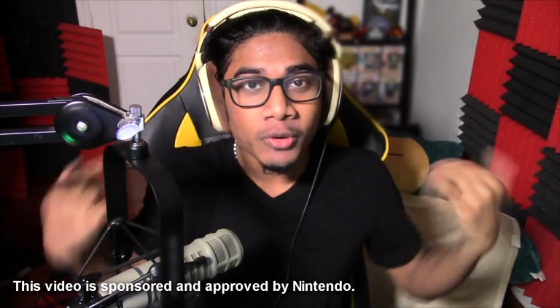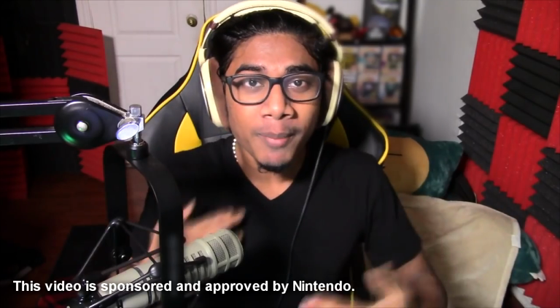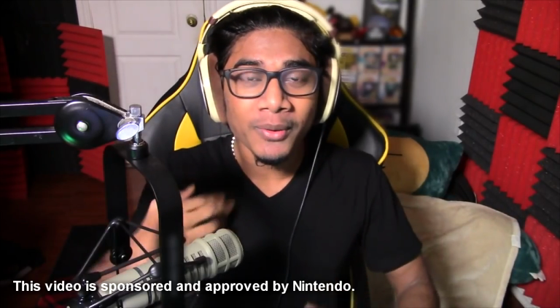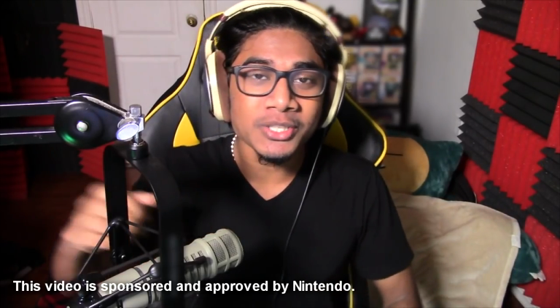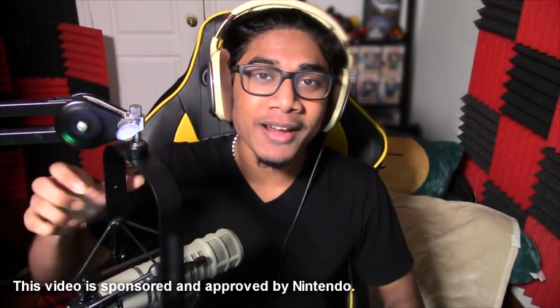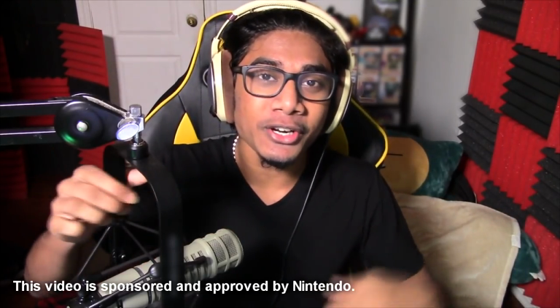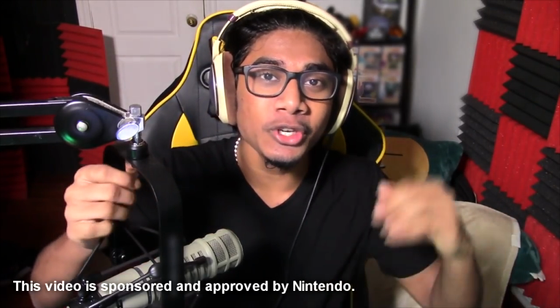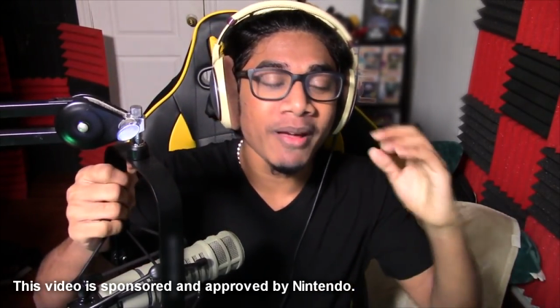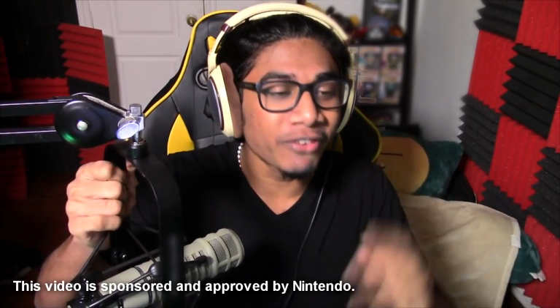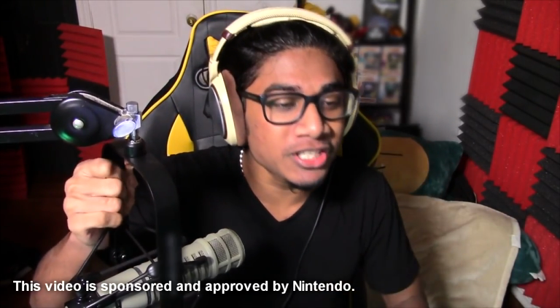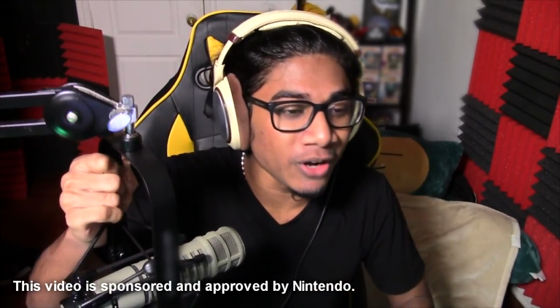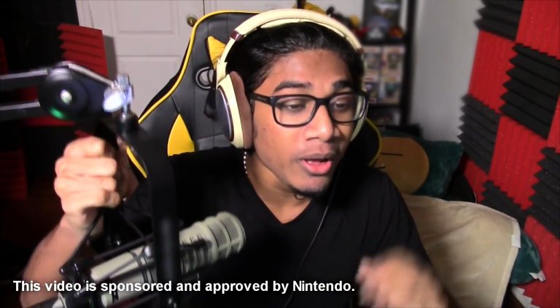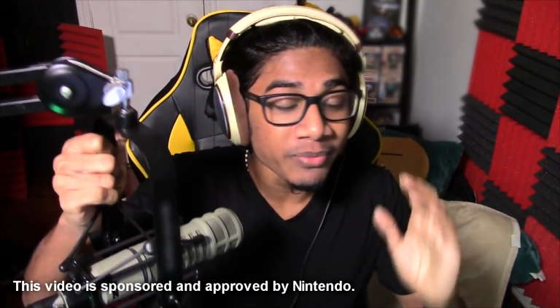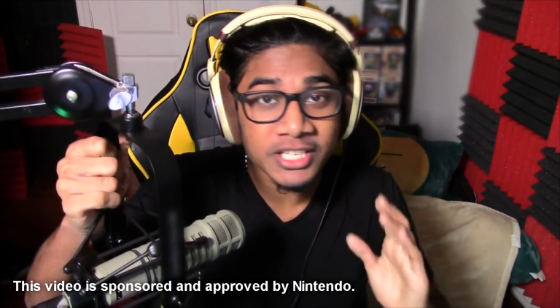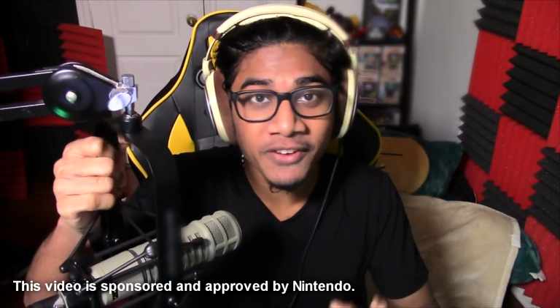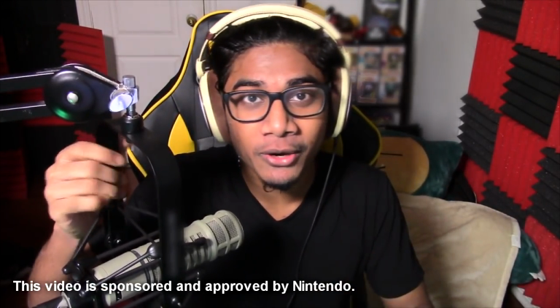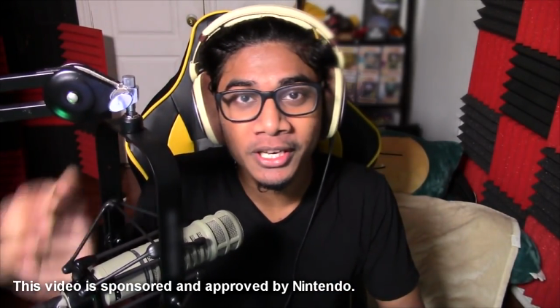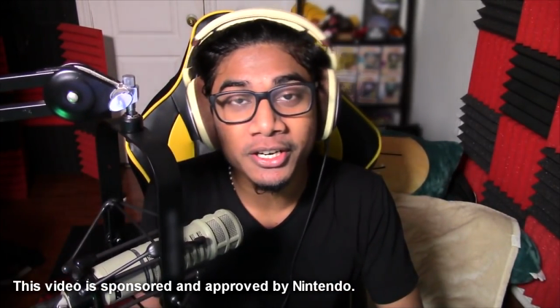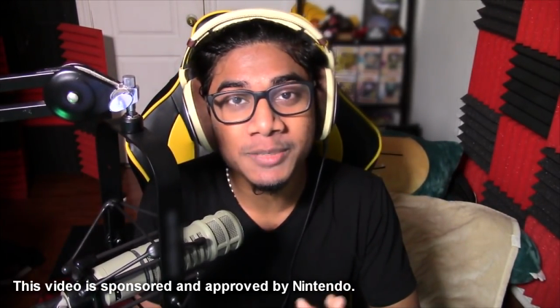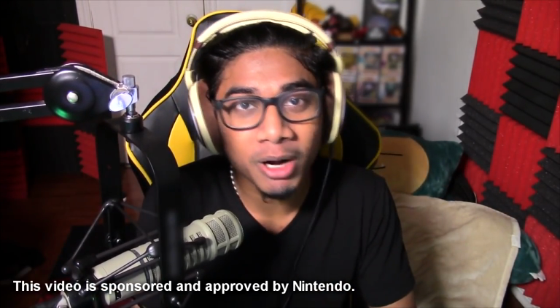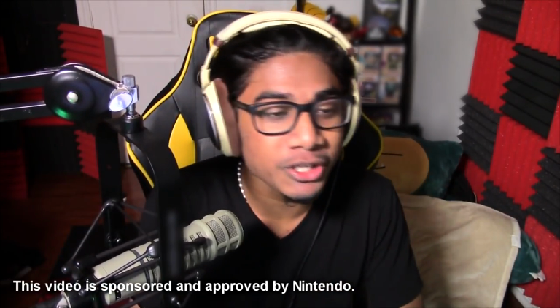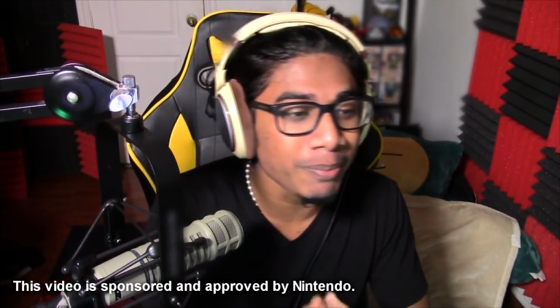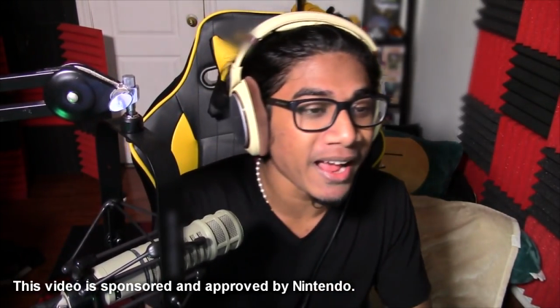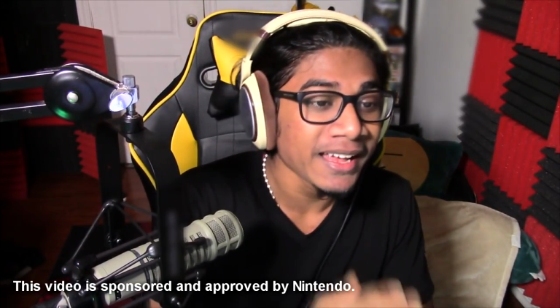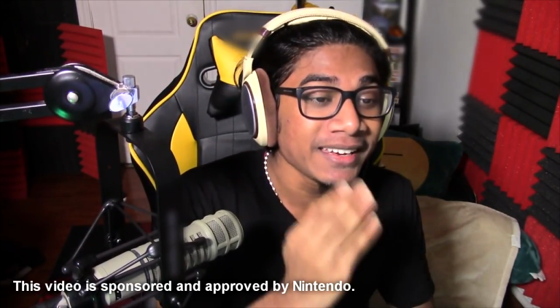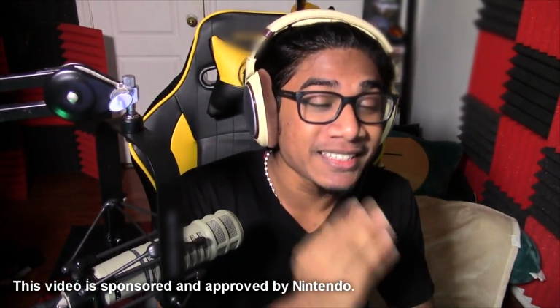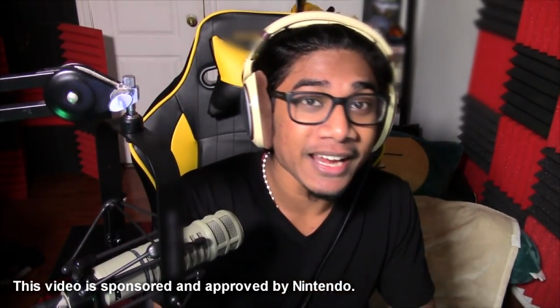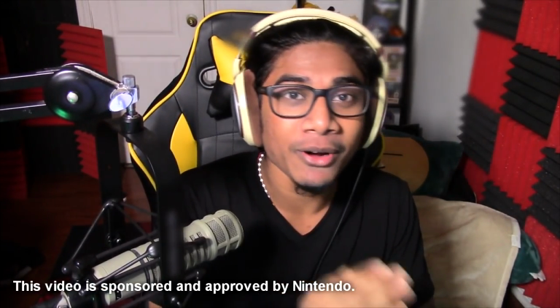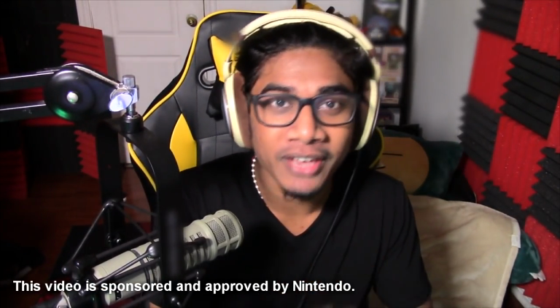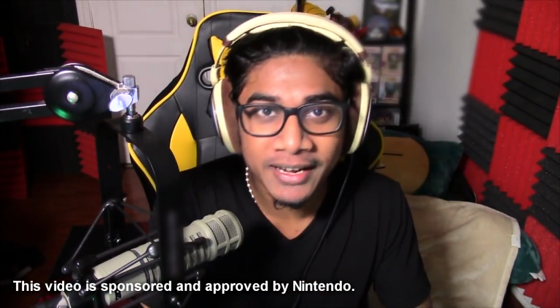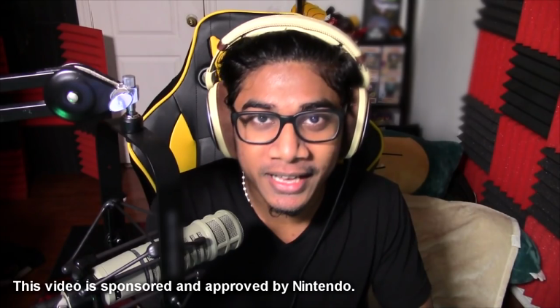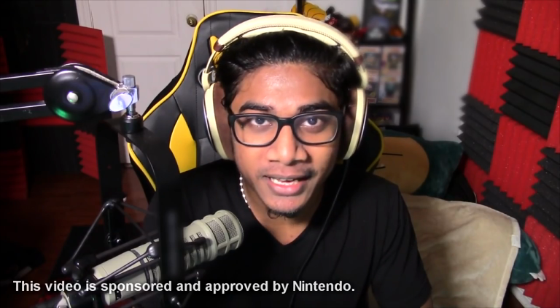What up, everyone? It's RanchoRTube. And first of all, this video here is sponsored by Nintendo of Canada.